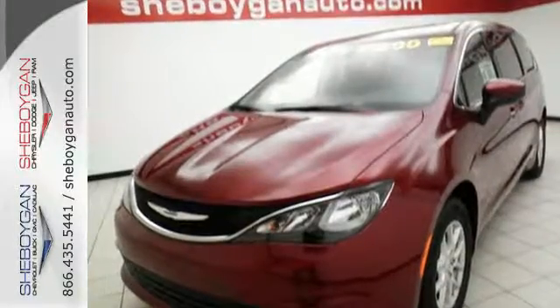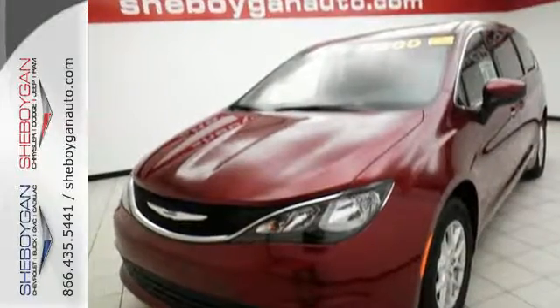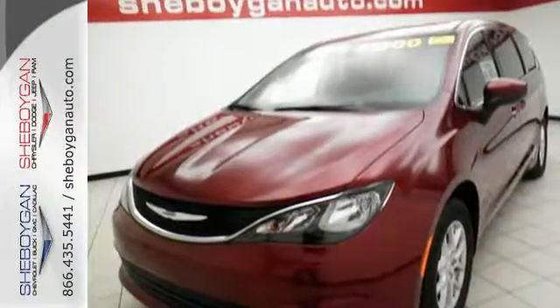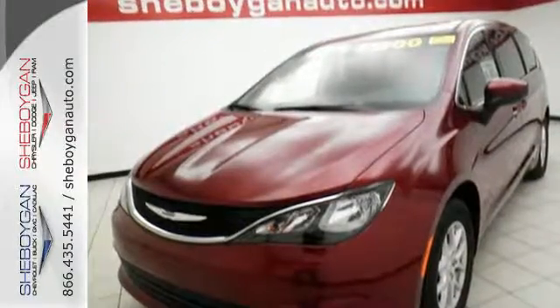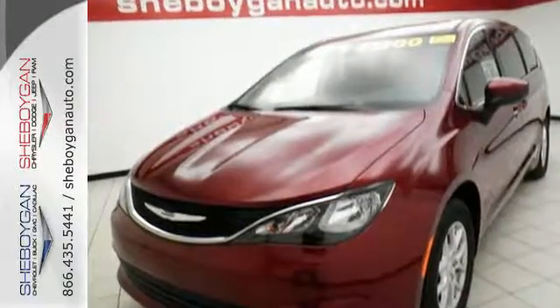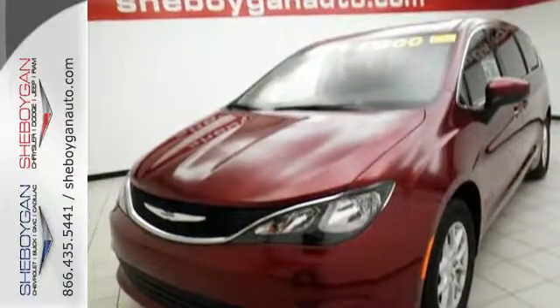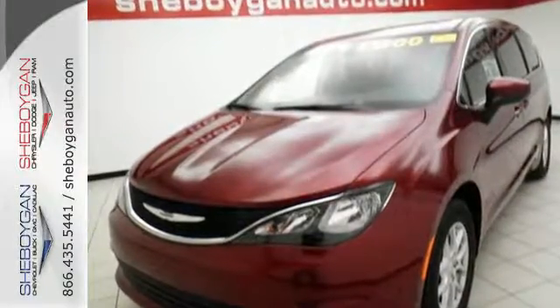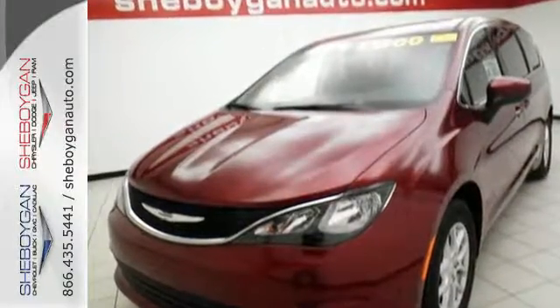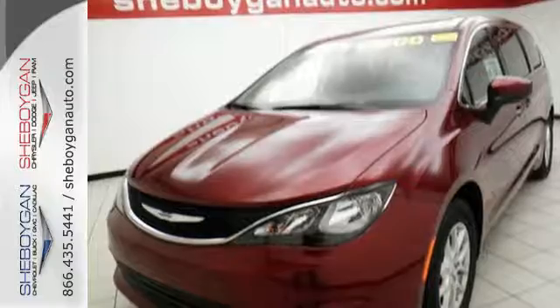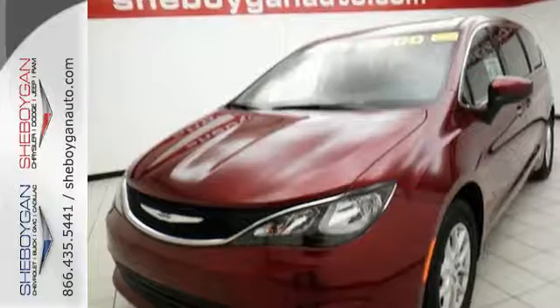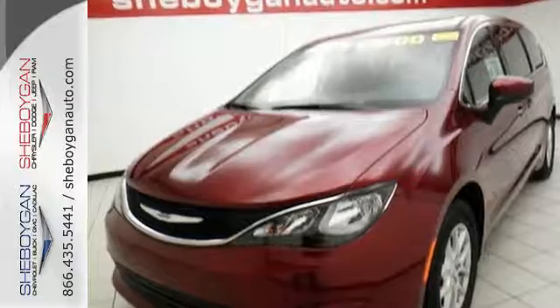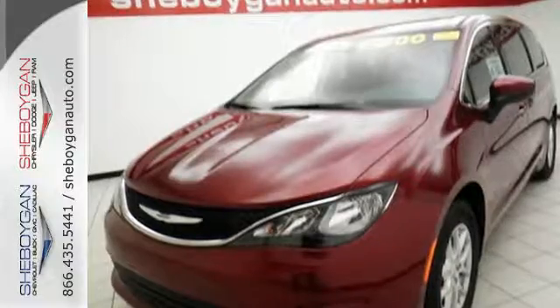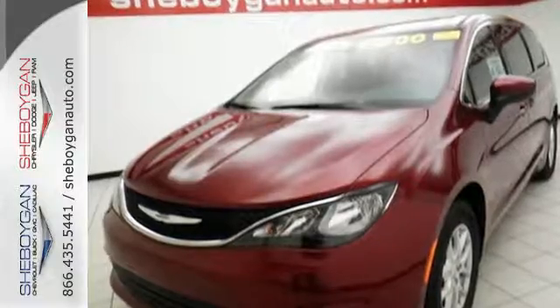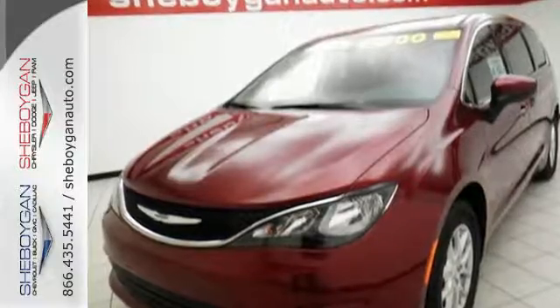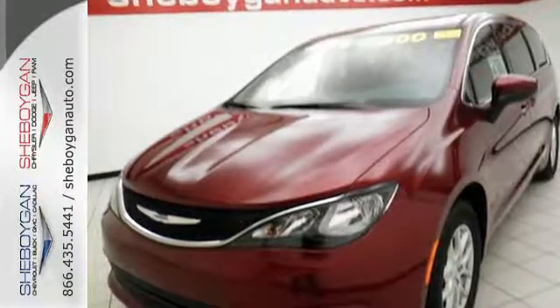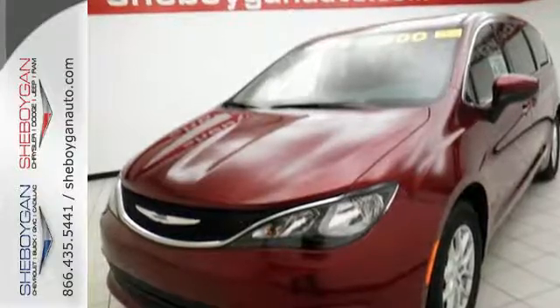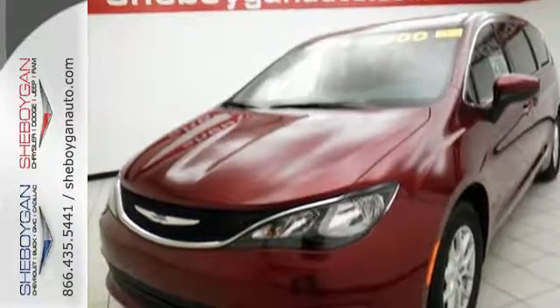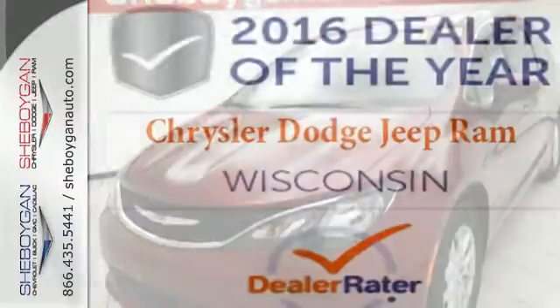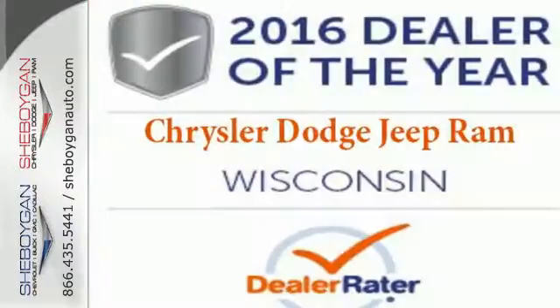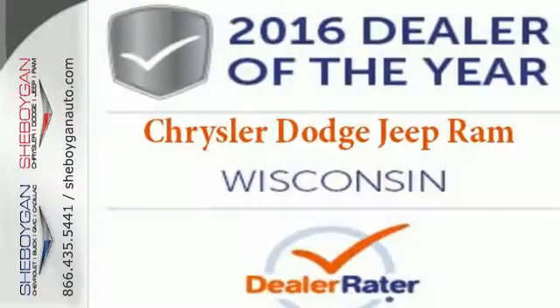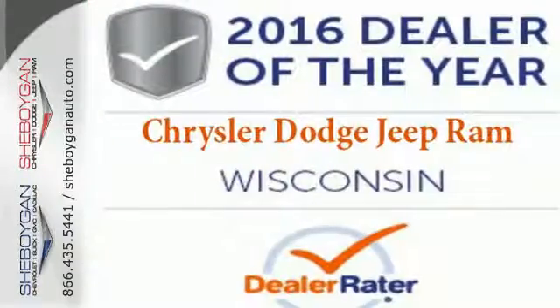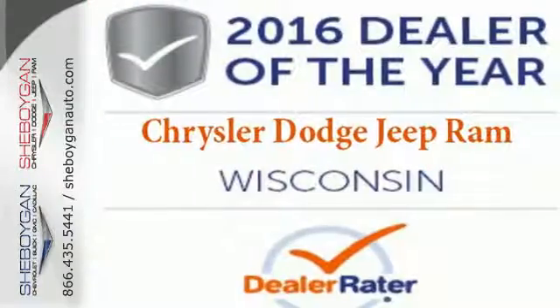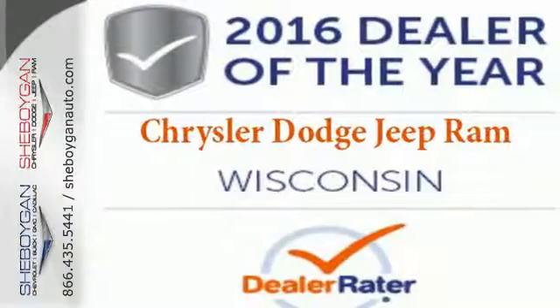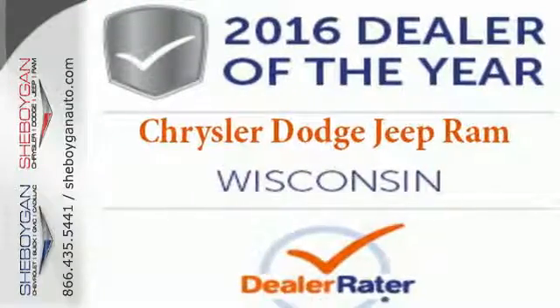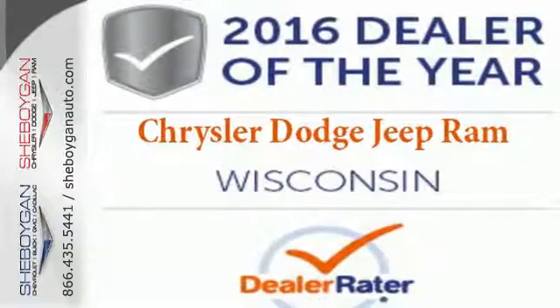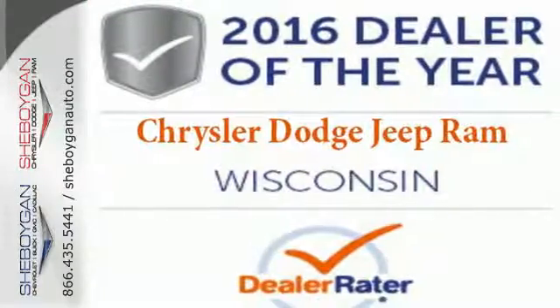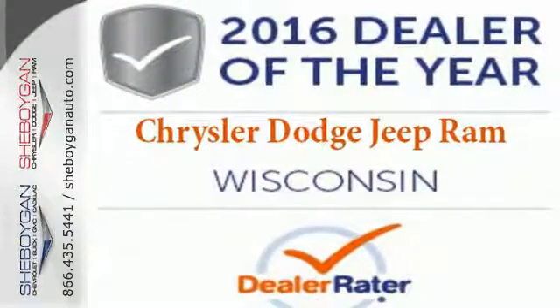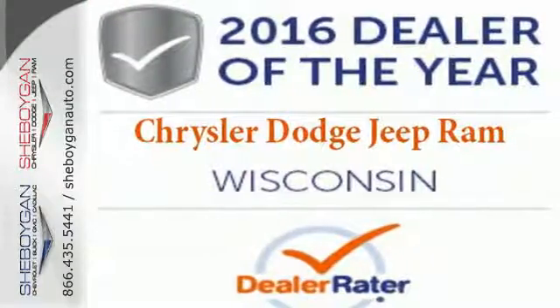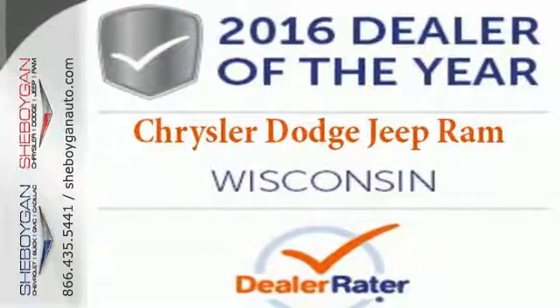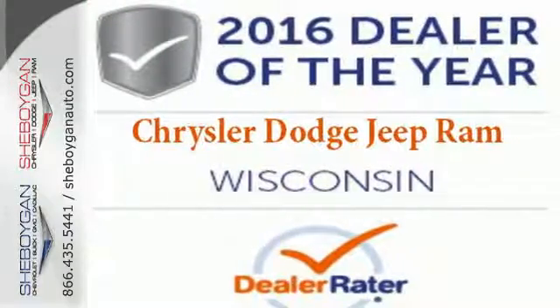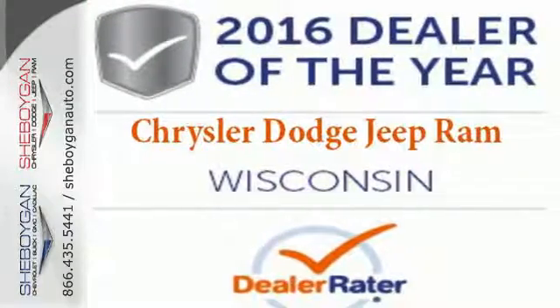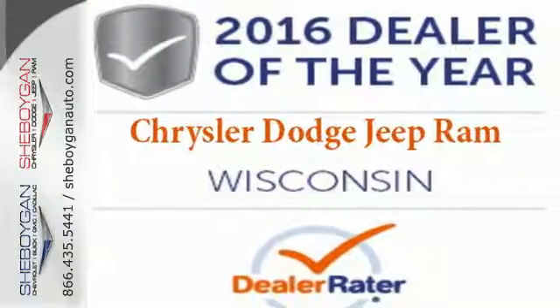It's been carefully crafted to help you achieve more than ever before. Take this Pacifica home today.